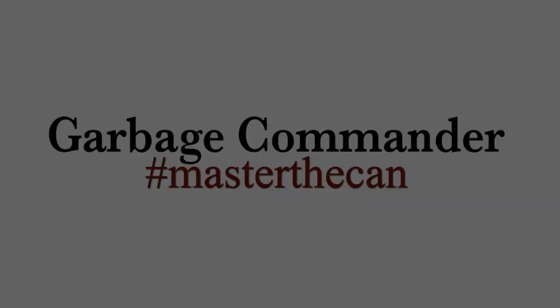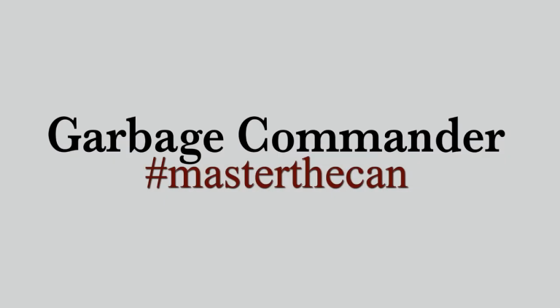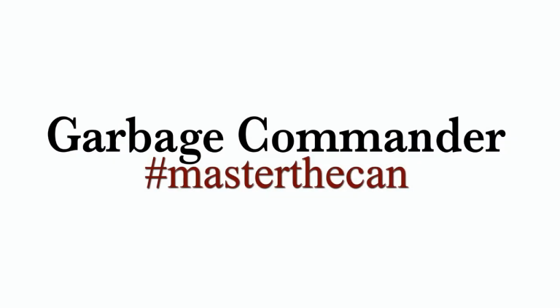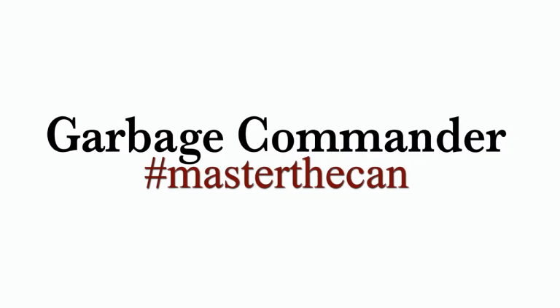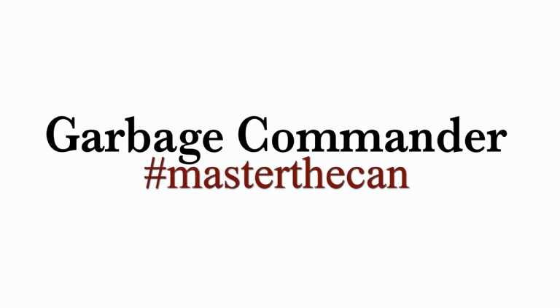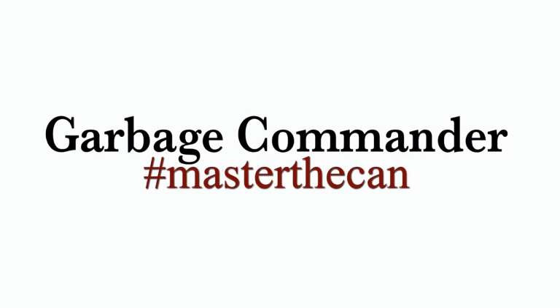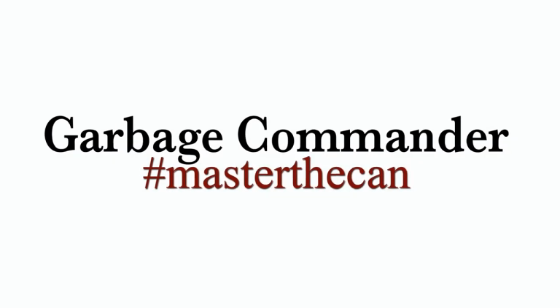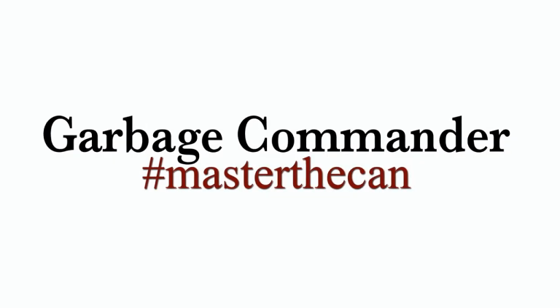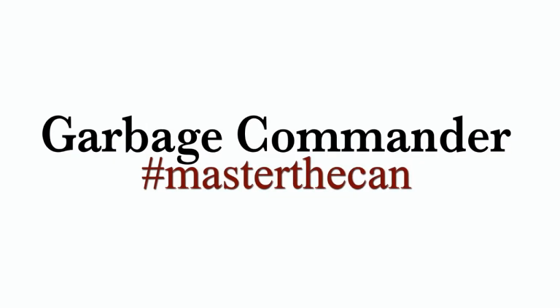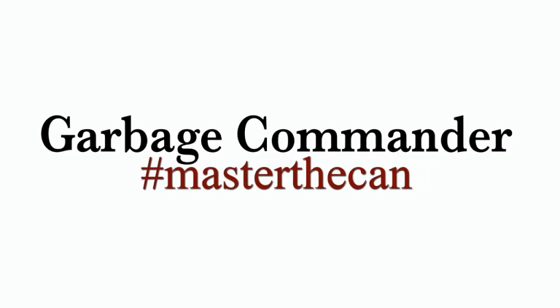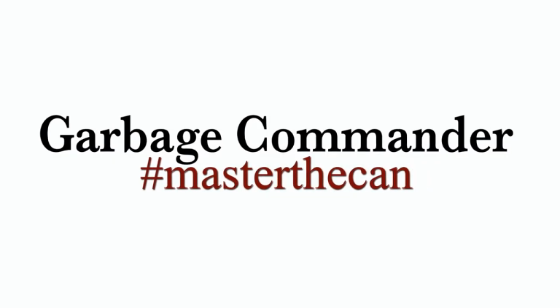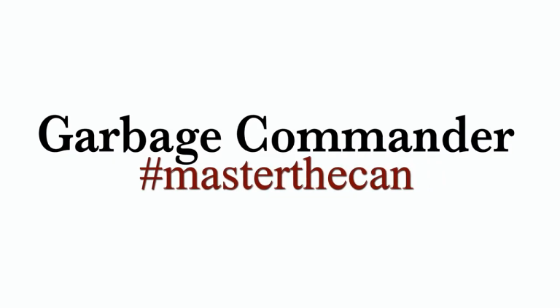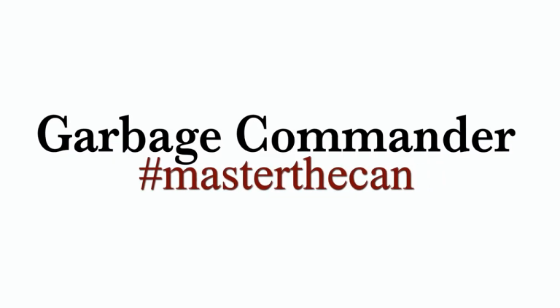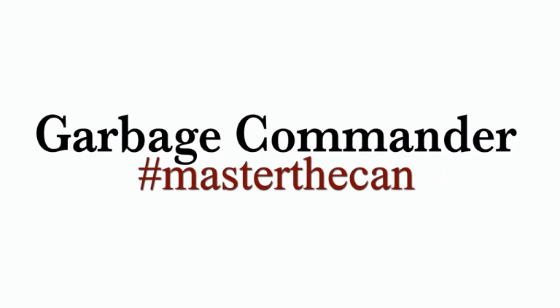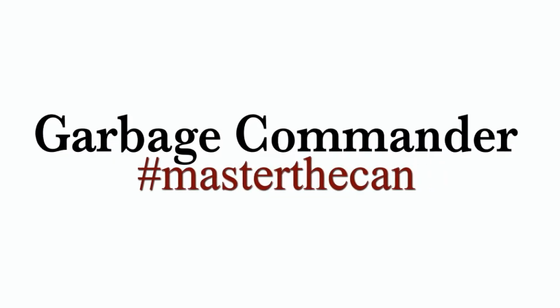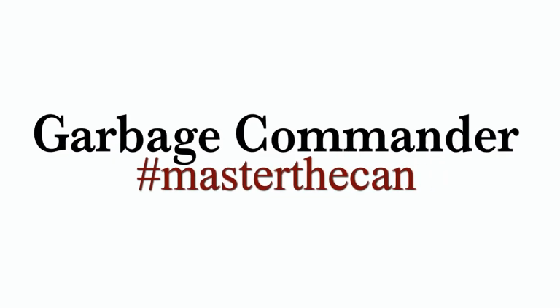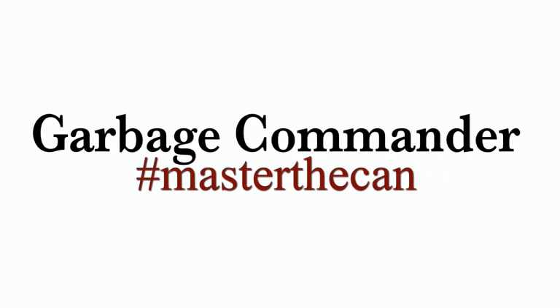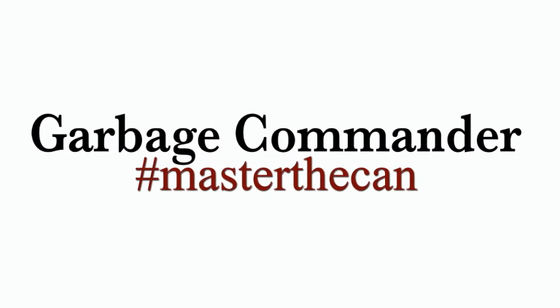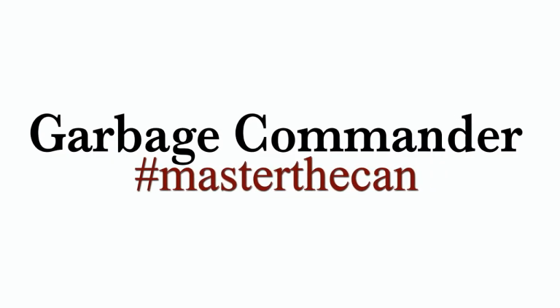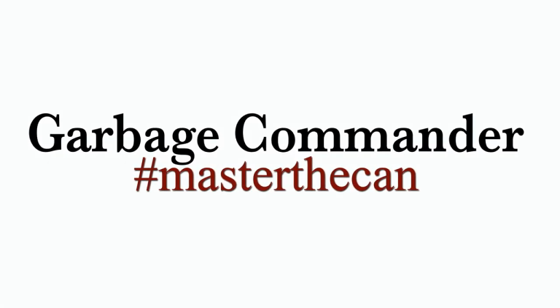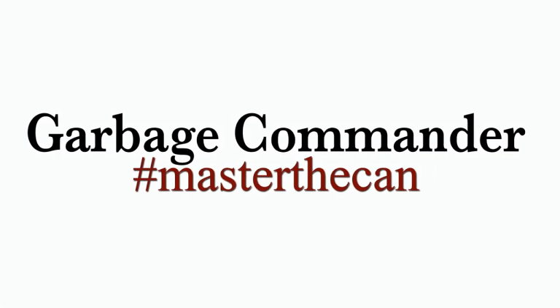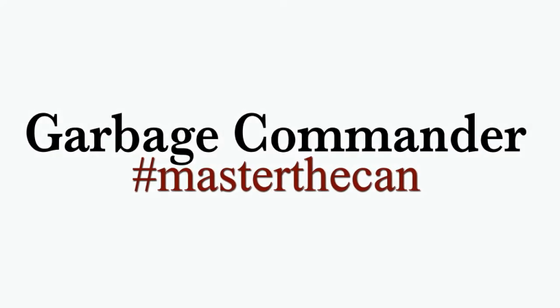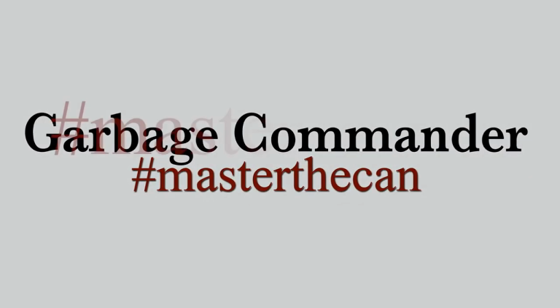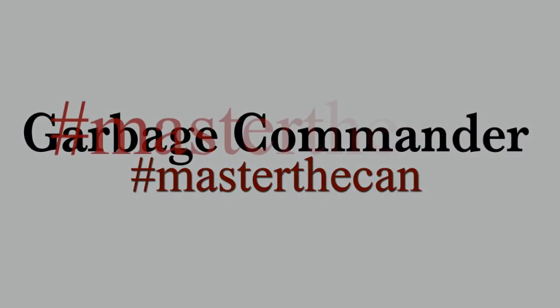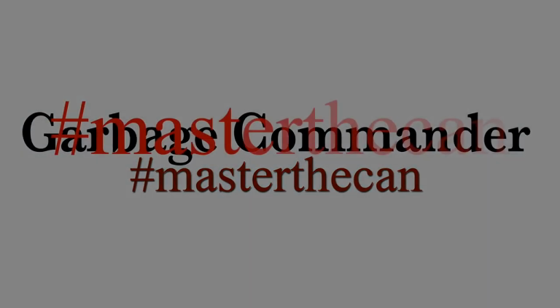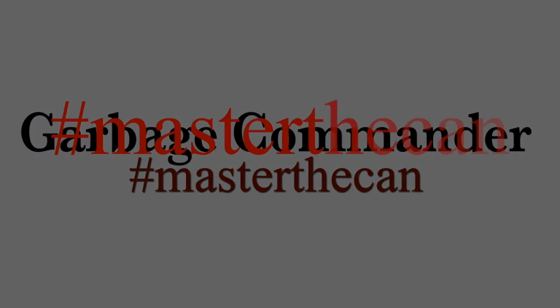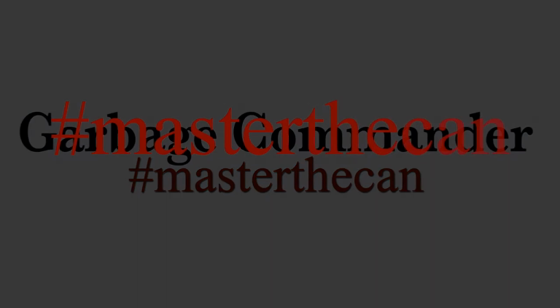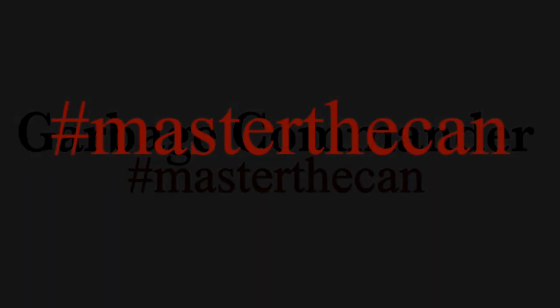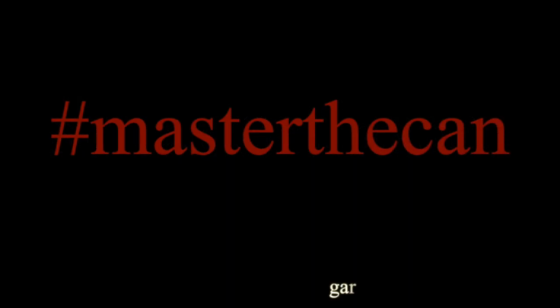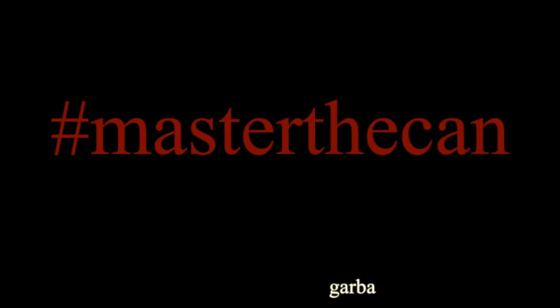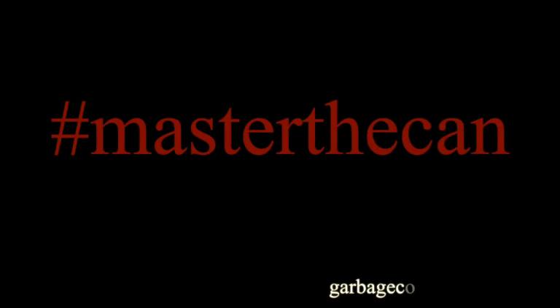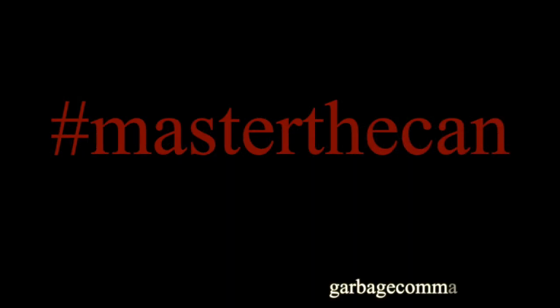Again, I want to thank you for purchasing our products. And remember, hashtag rest of the can.